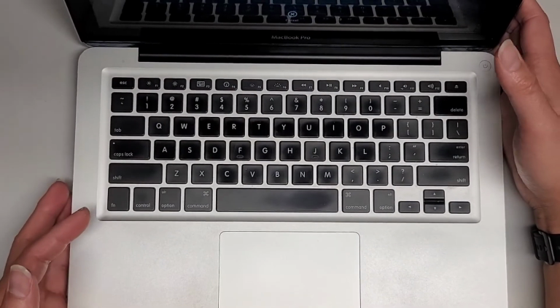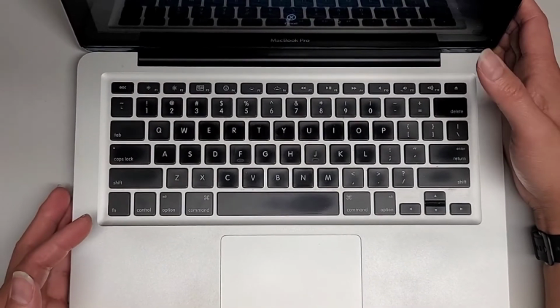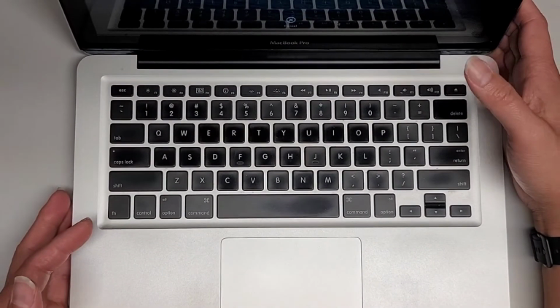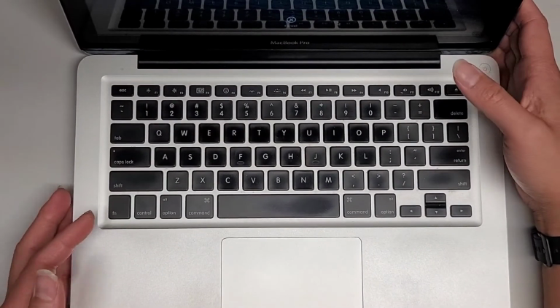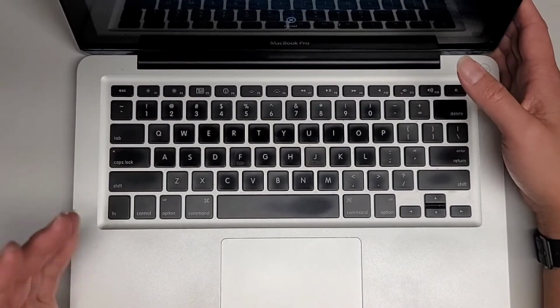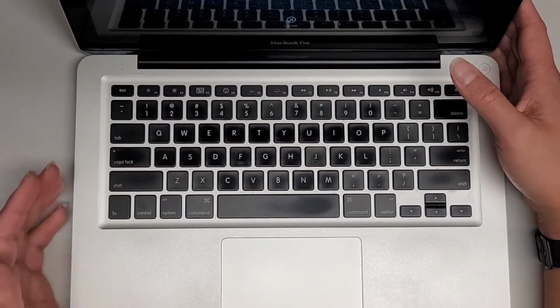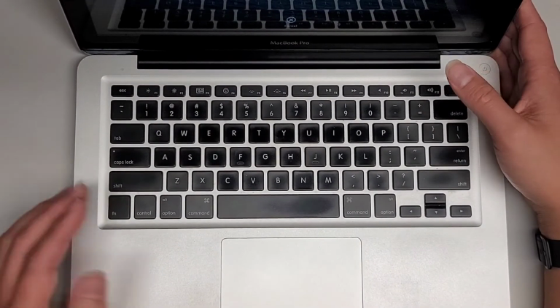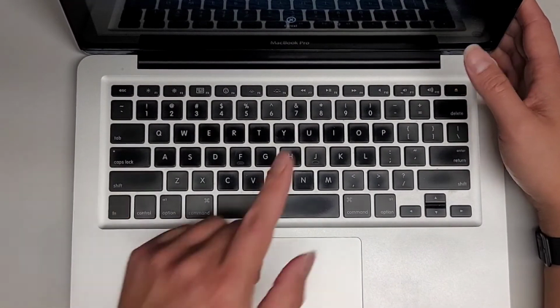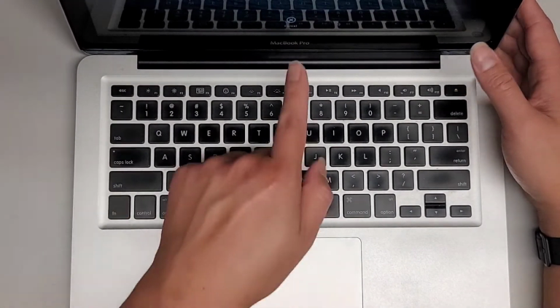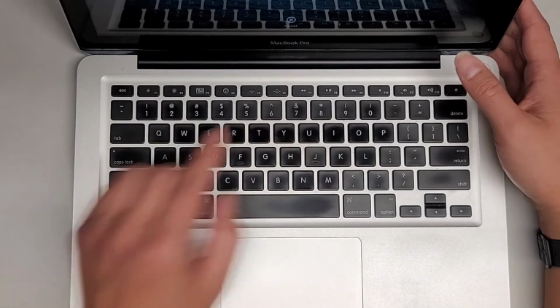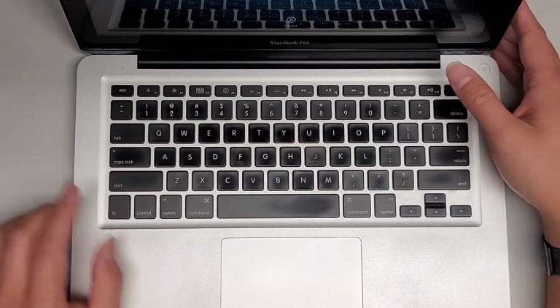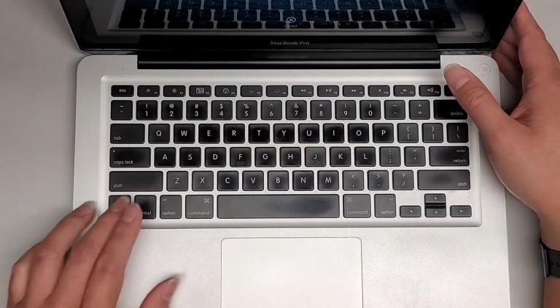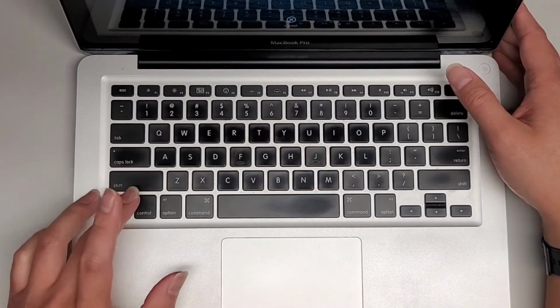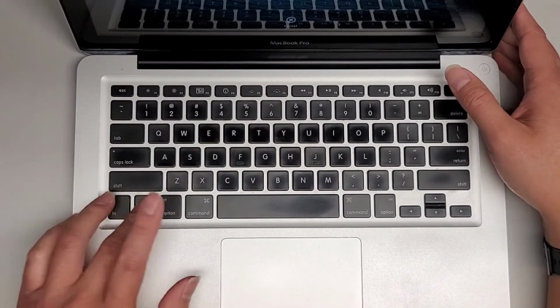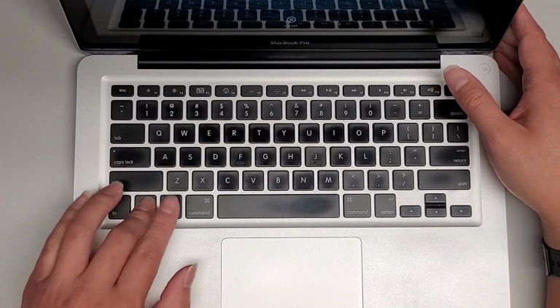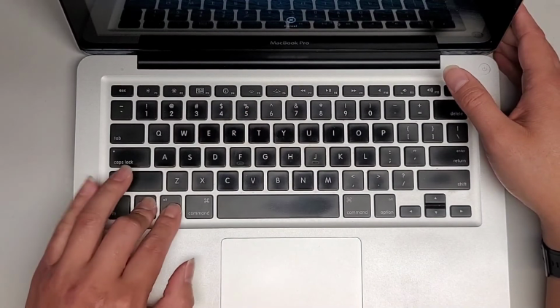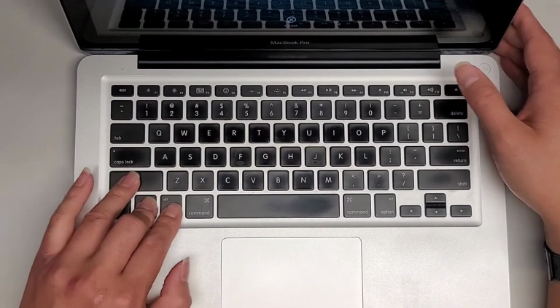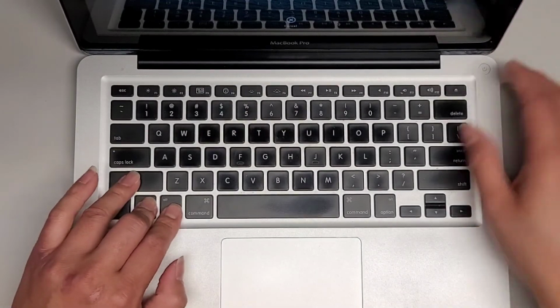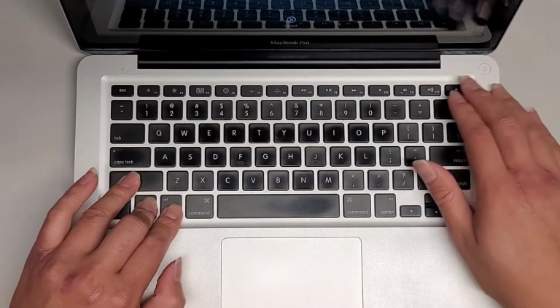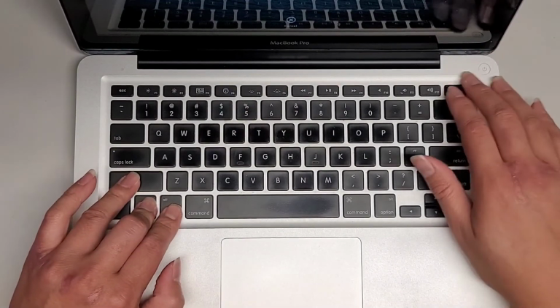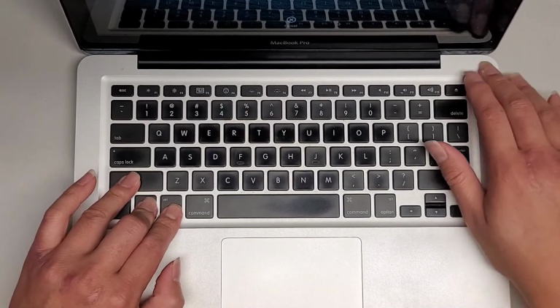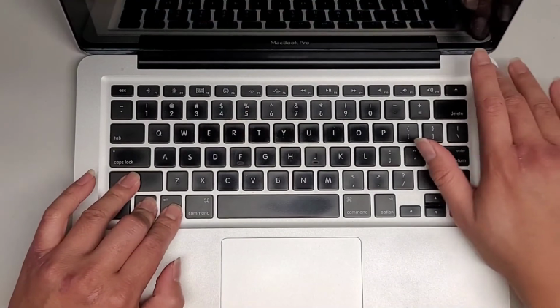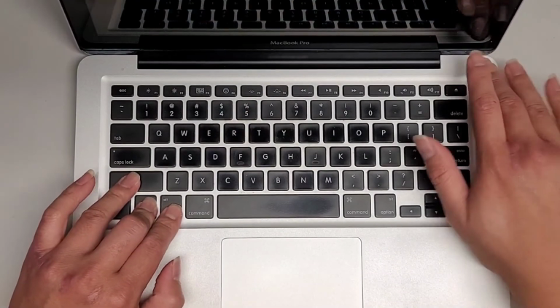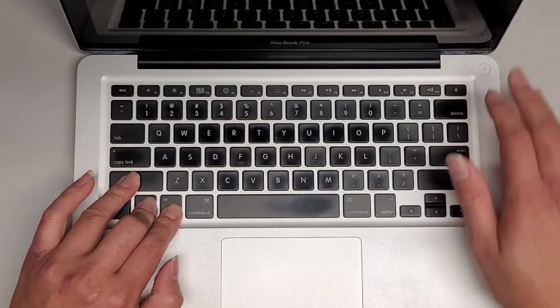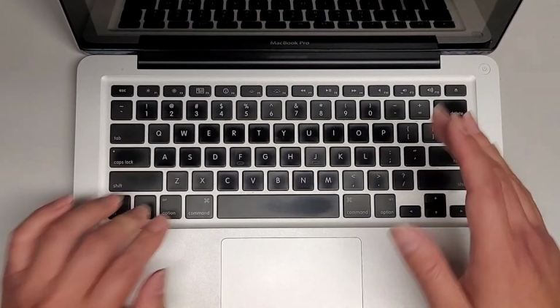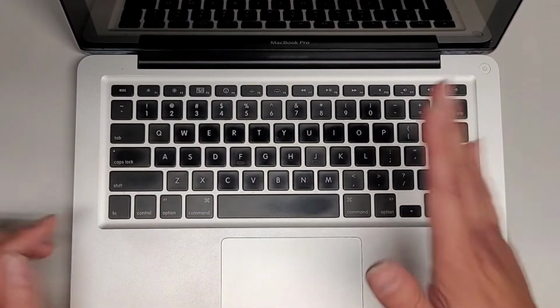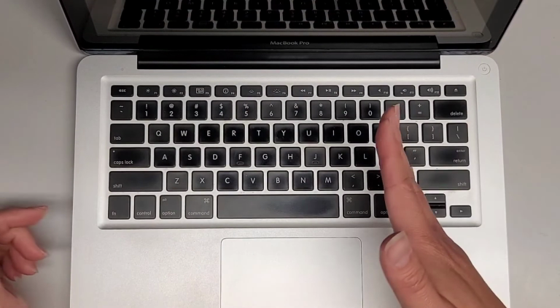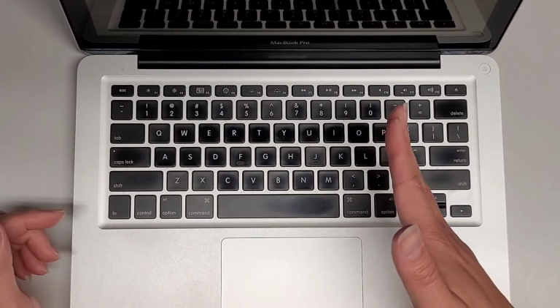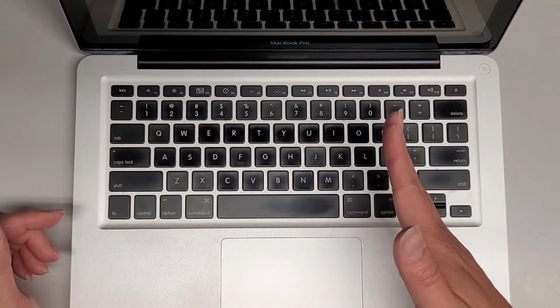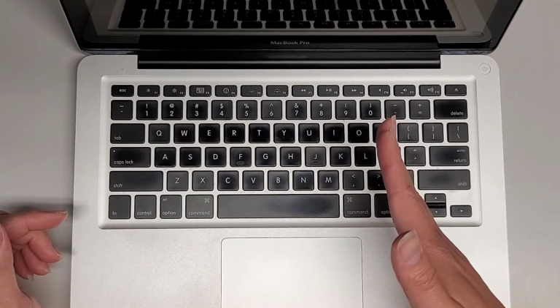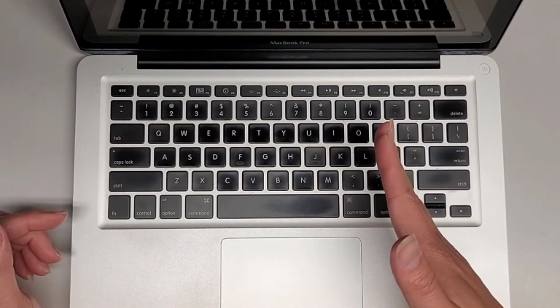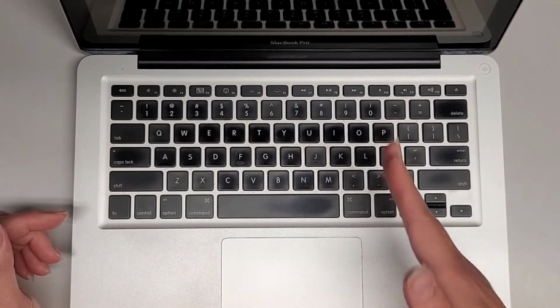I'm going to do an SMC reset. You can see it's on right now — control, option, shift, power button. You can see it shut itself off.